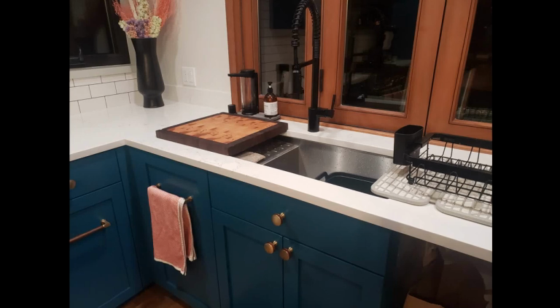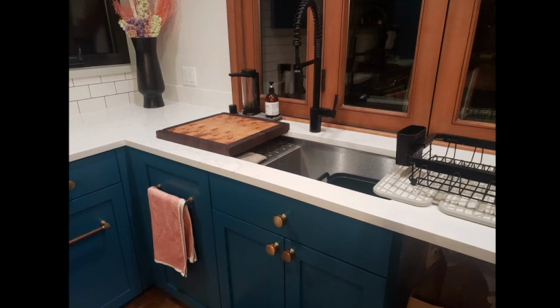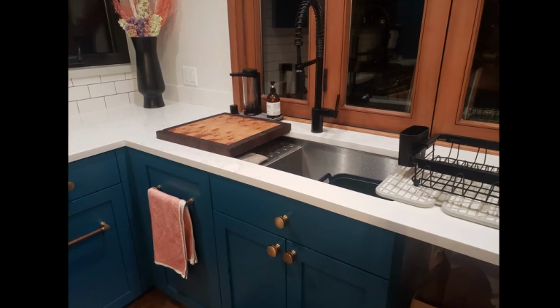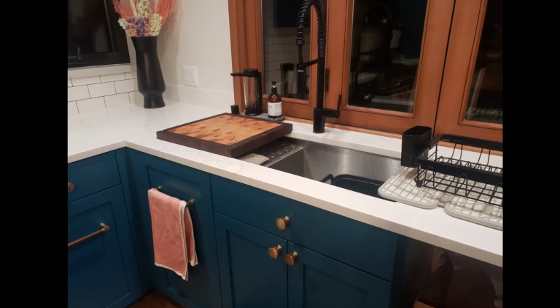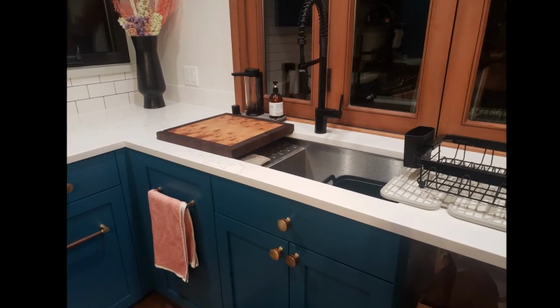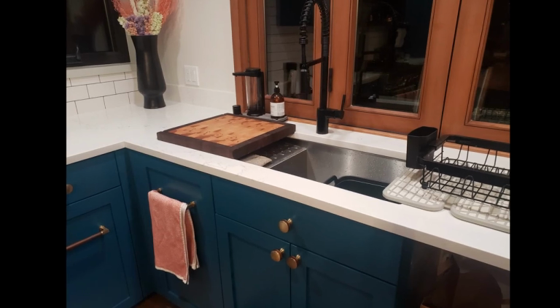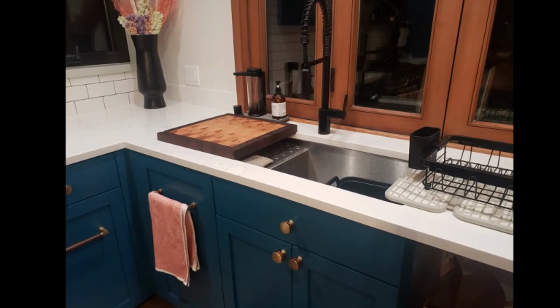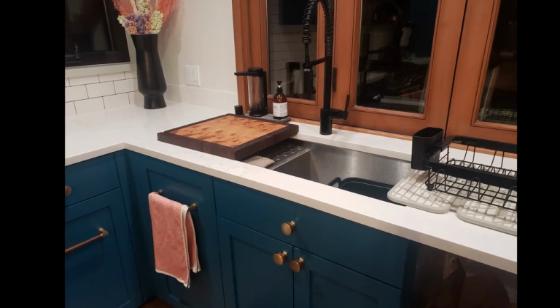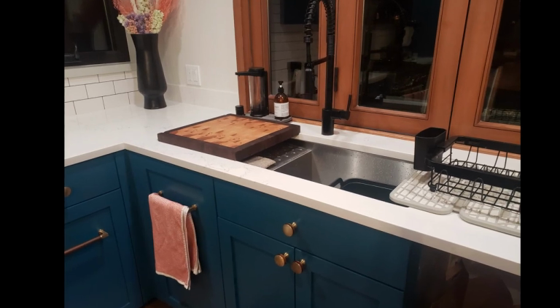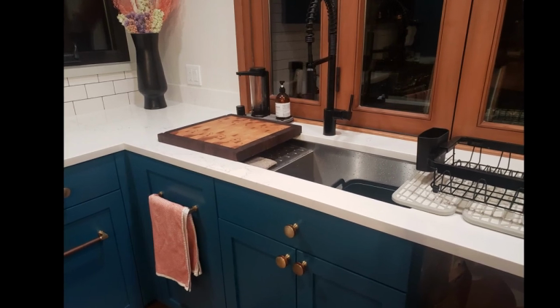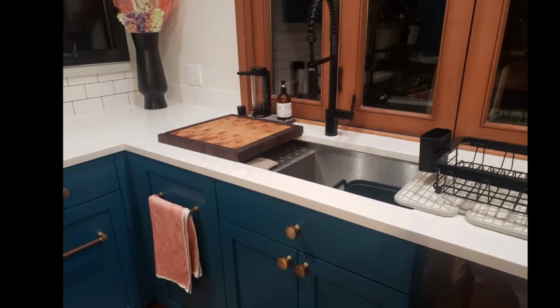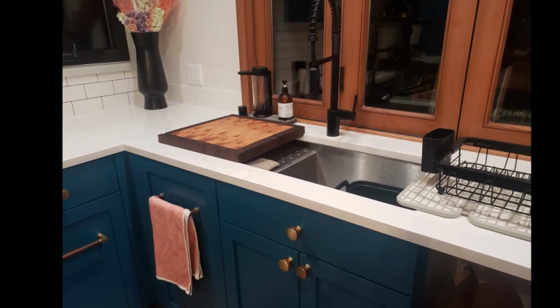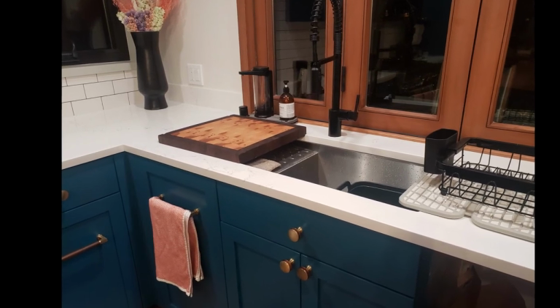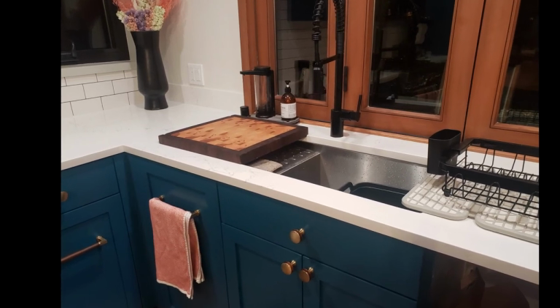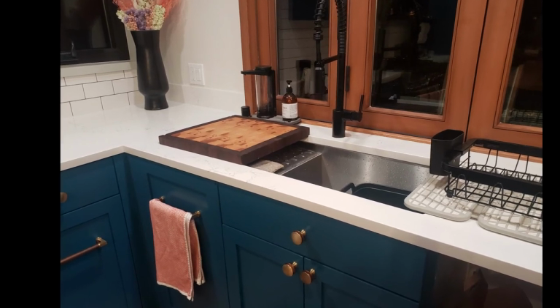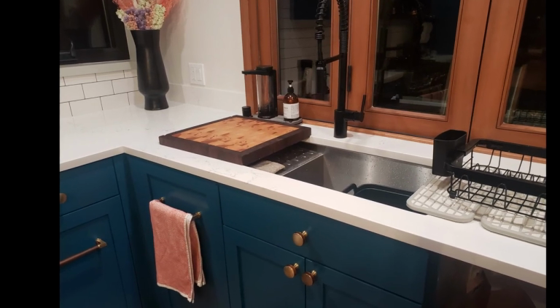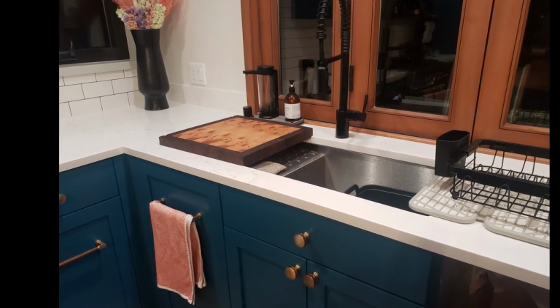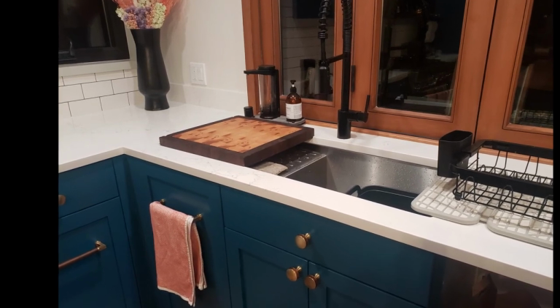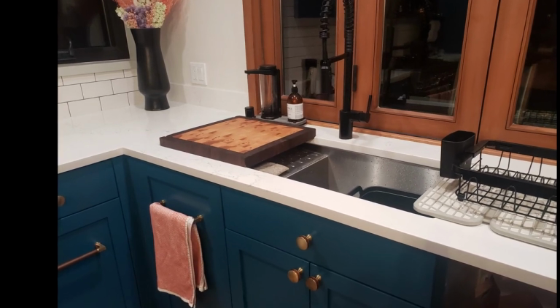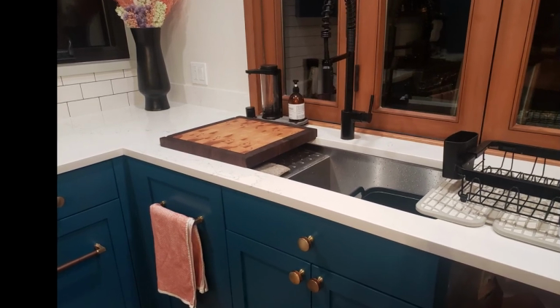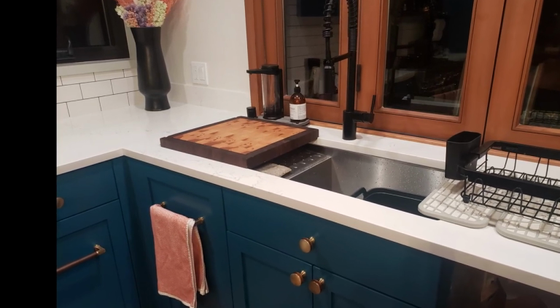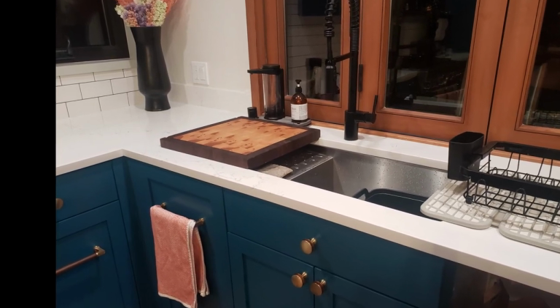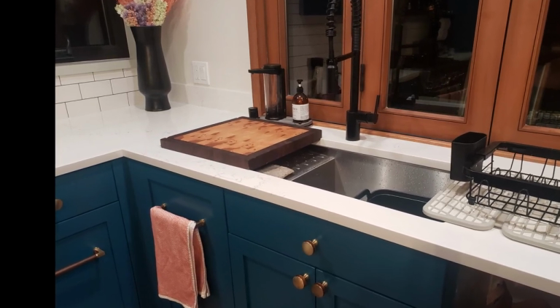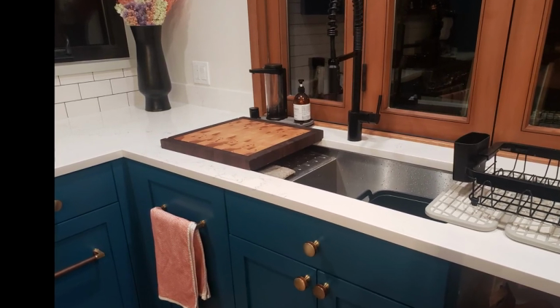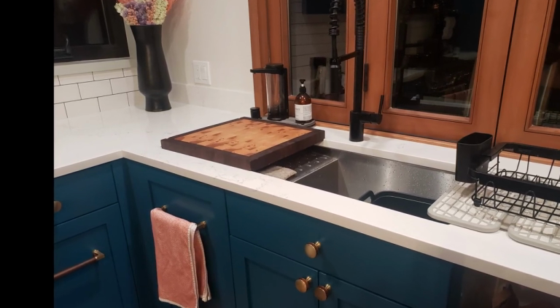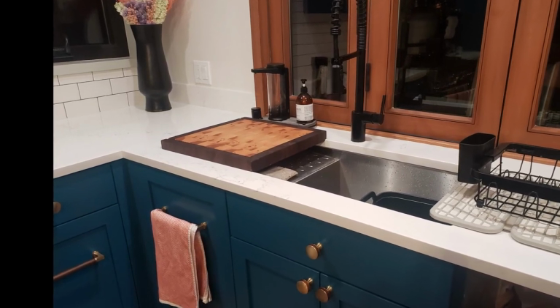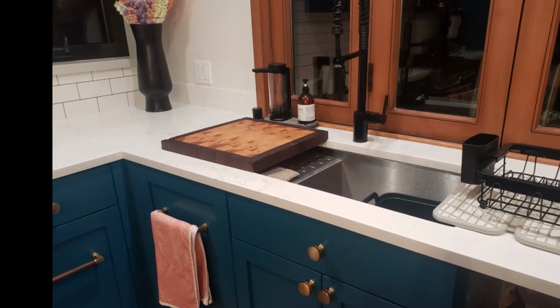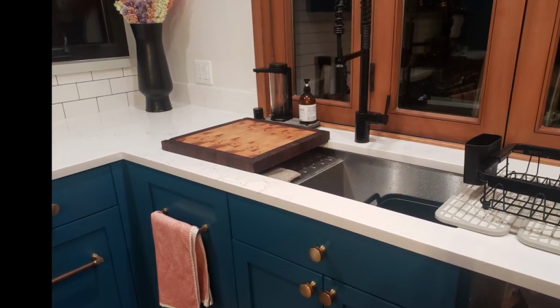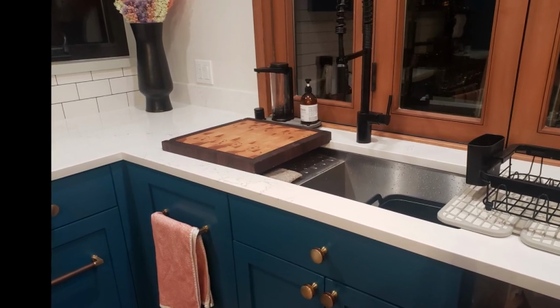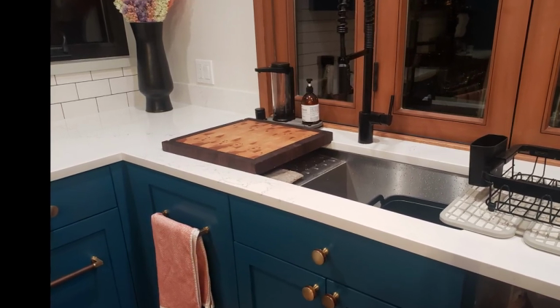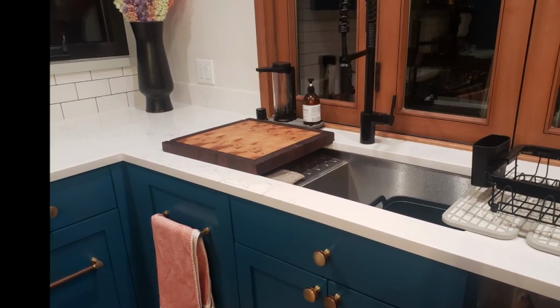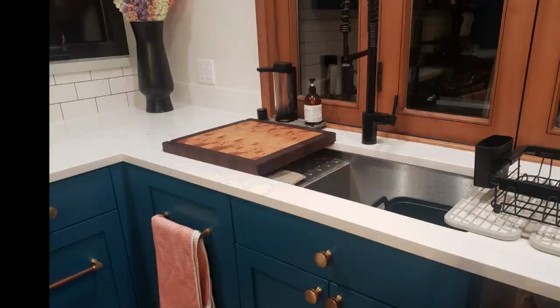Hey, welcome! In this video we're going to make this beautiful end grain cutting board that slides over a sink.